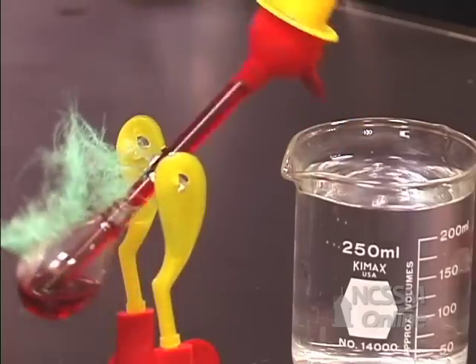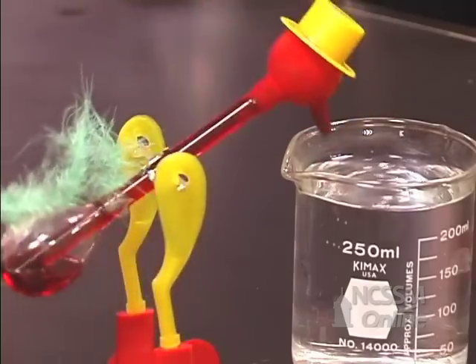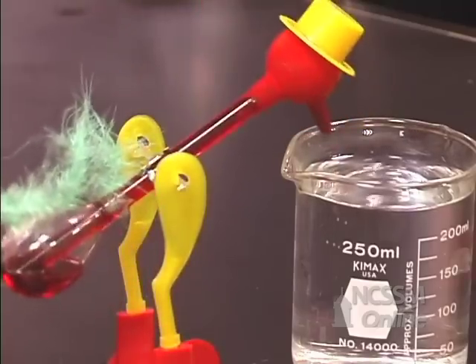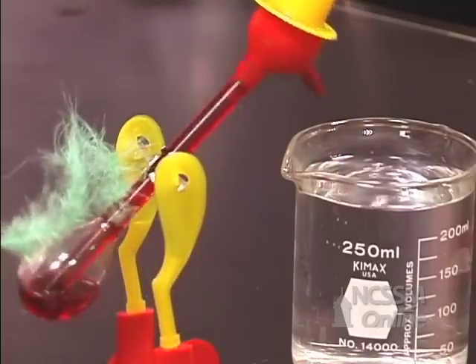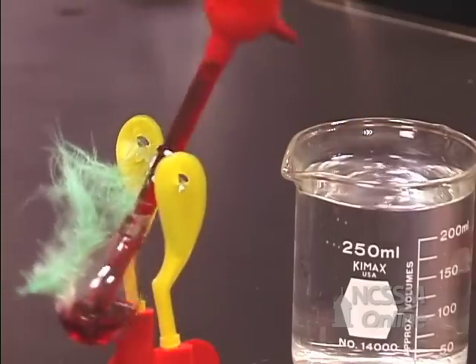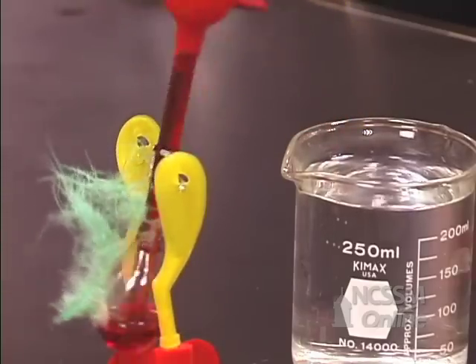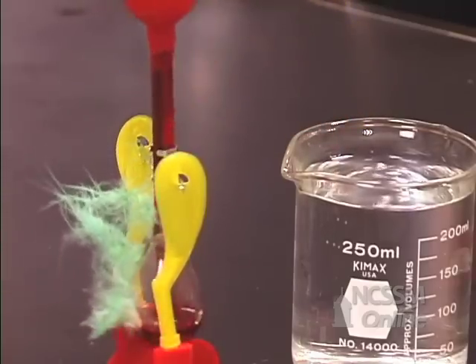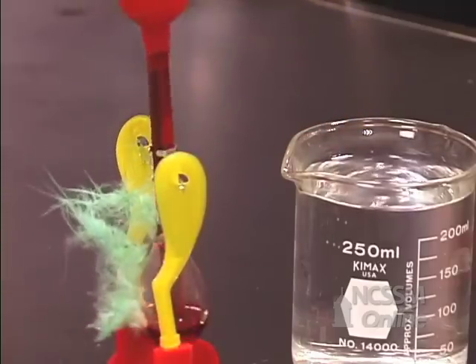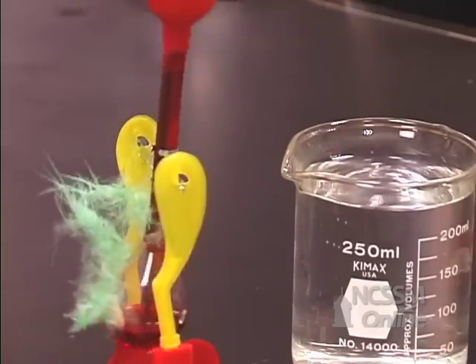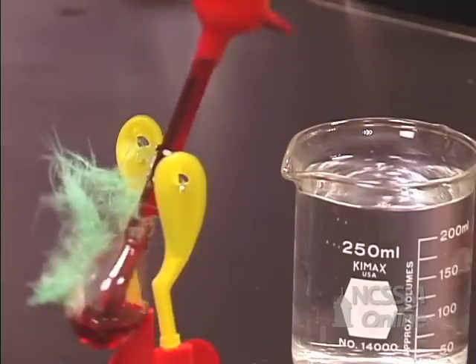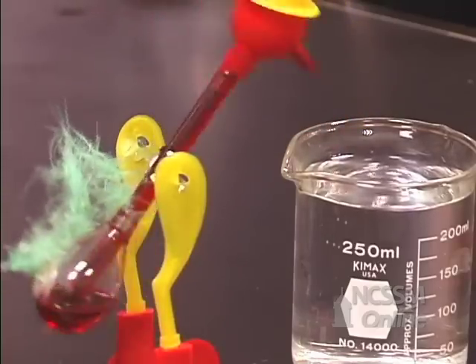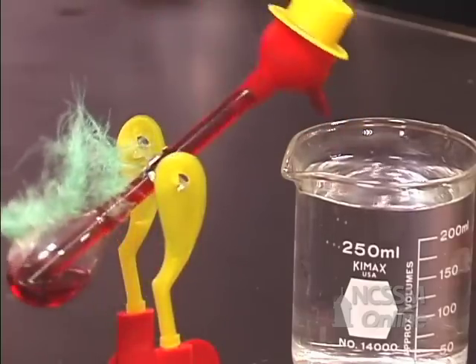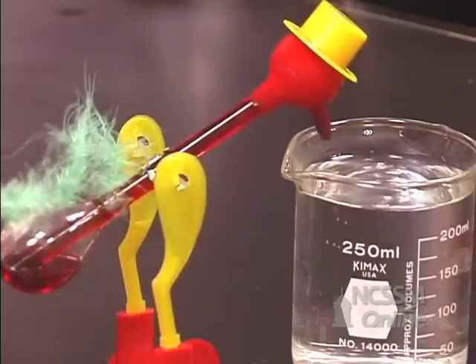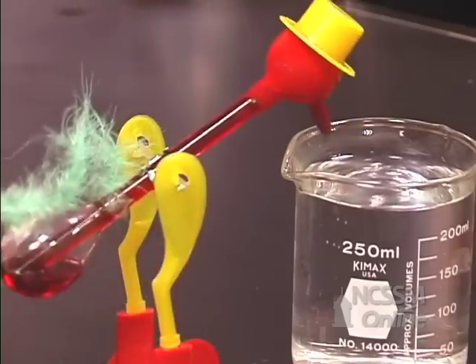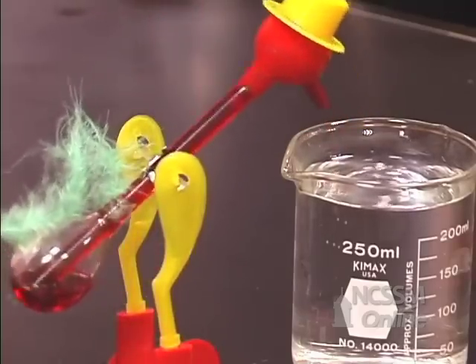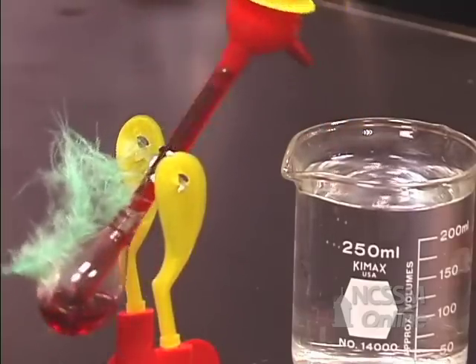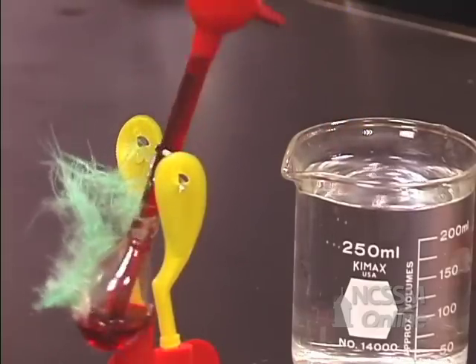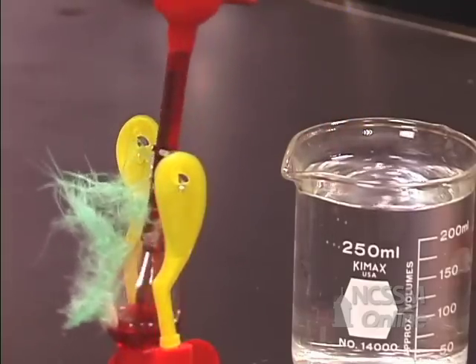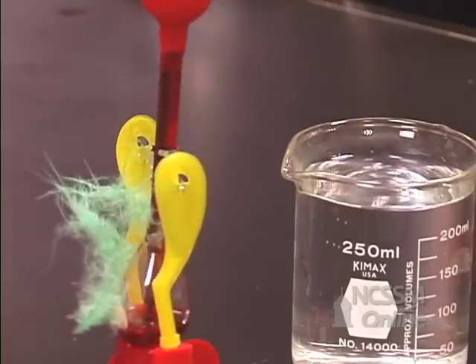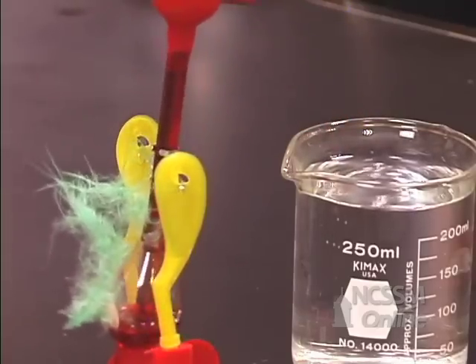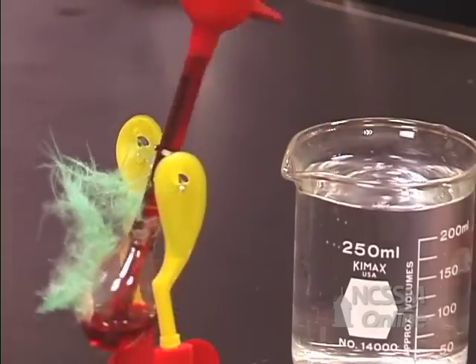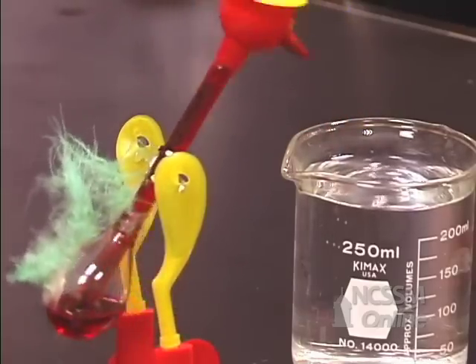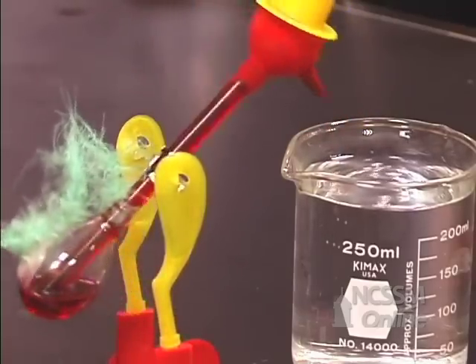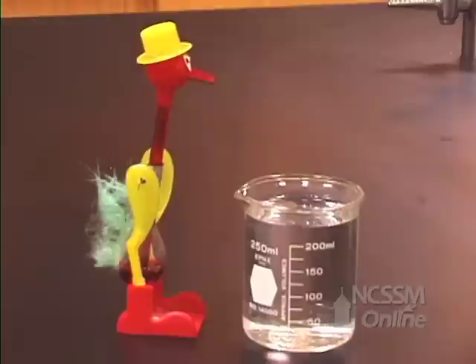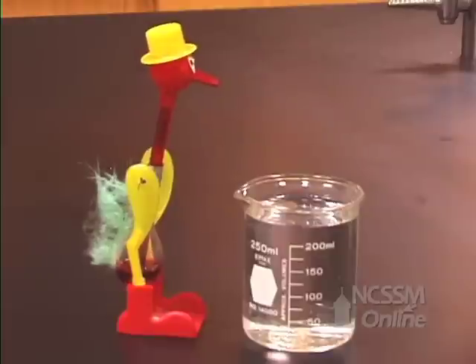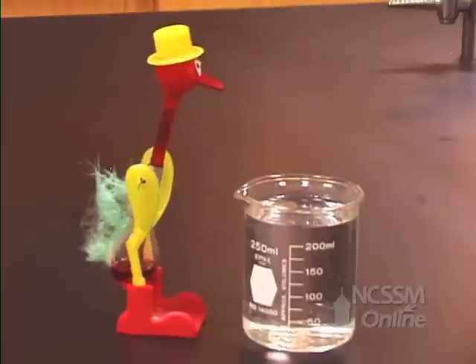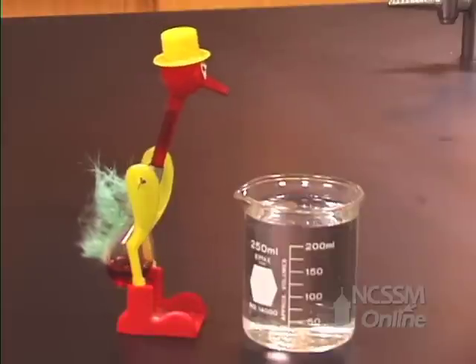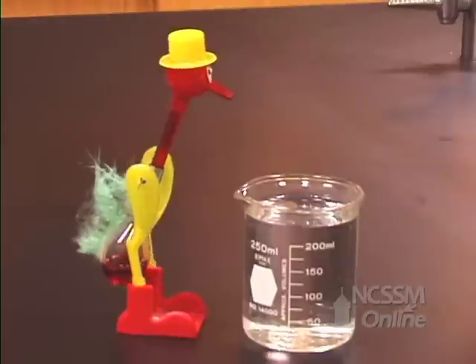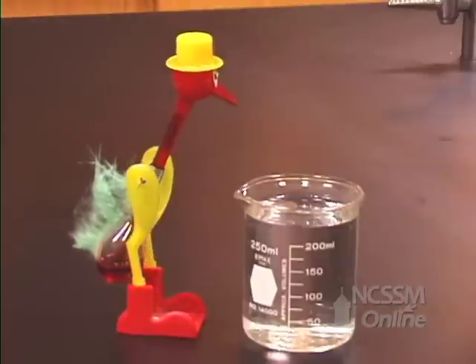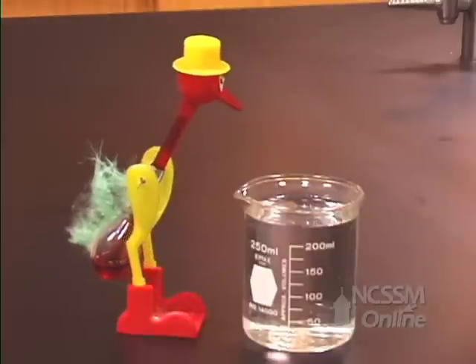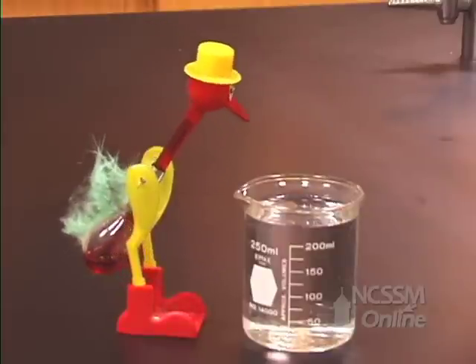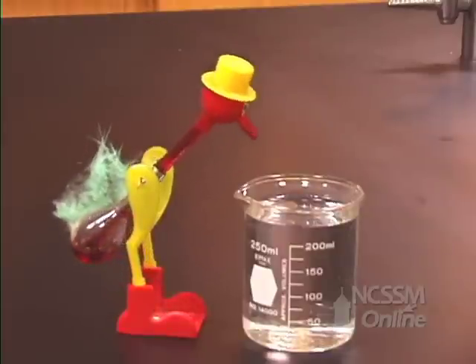Eventually the head becomes heavy enough to tilt the balance. The duck drinks.